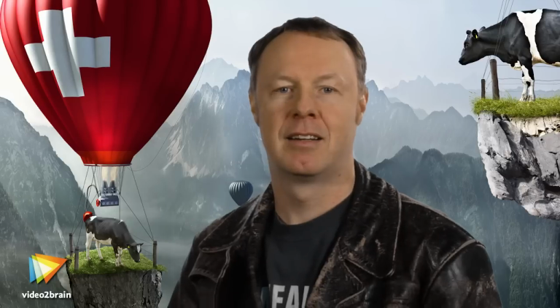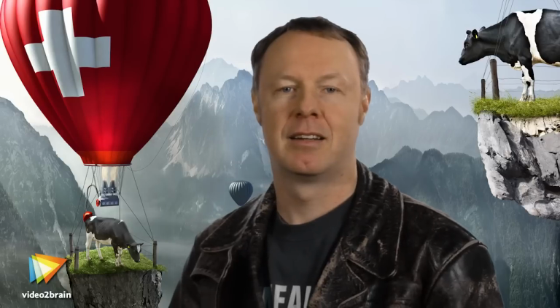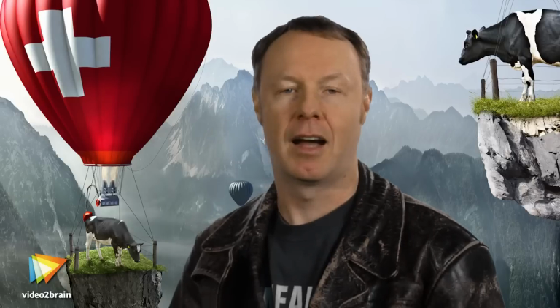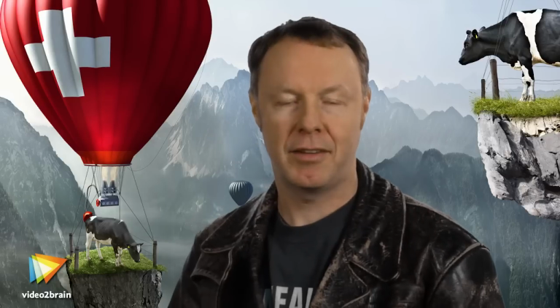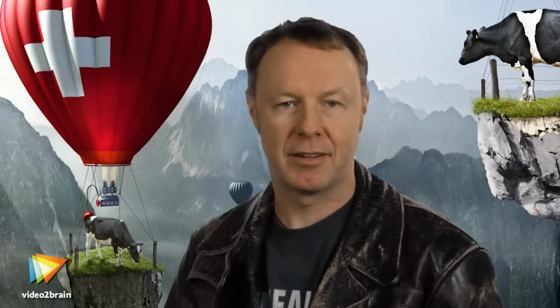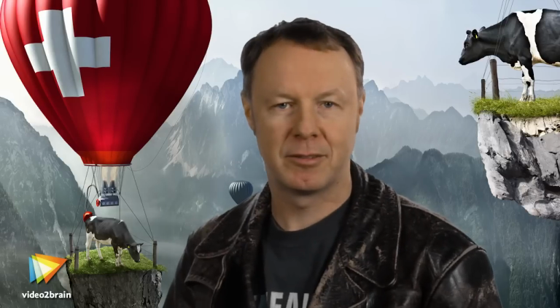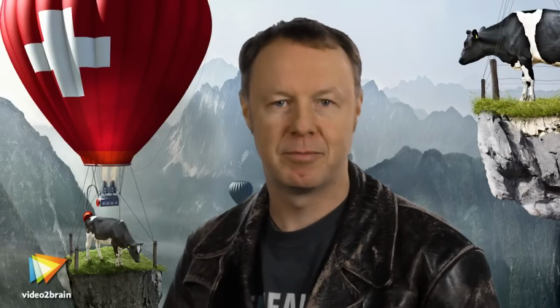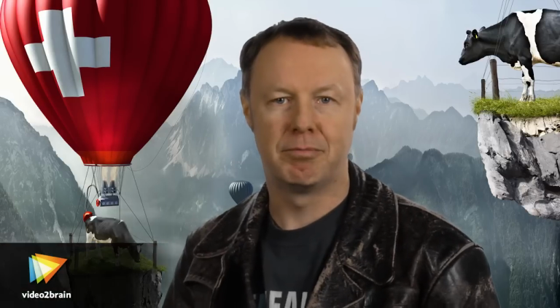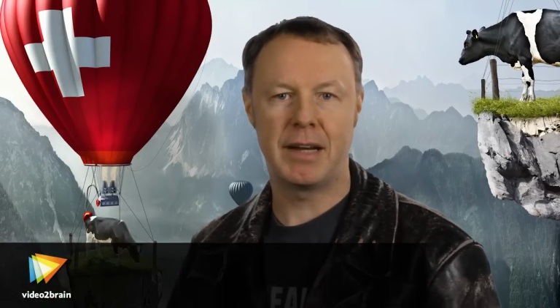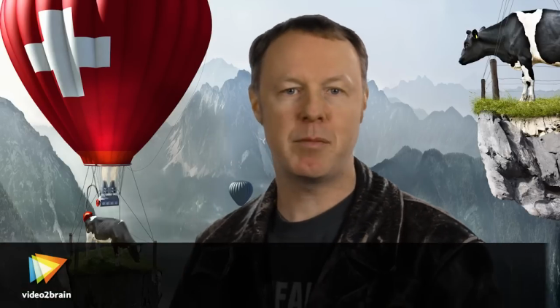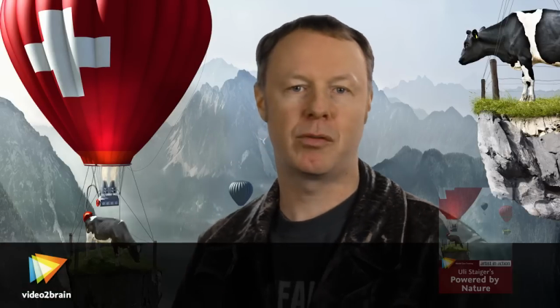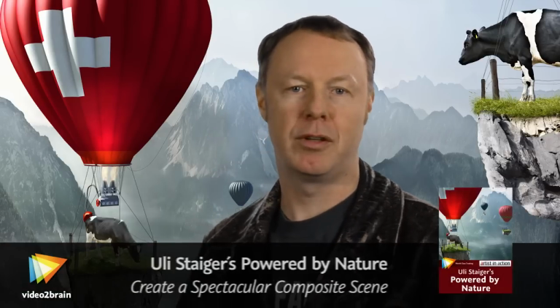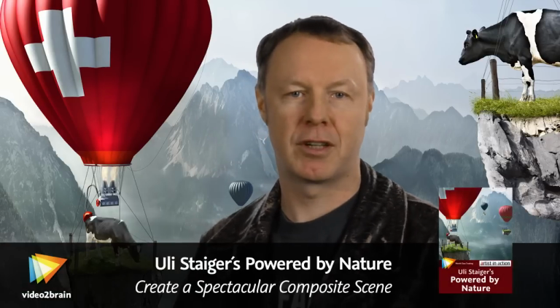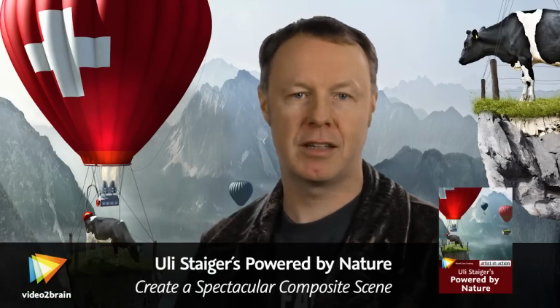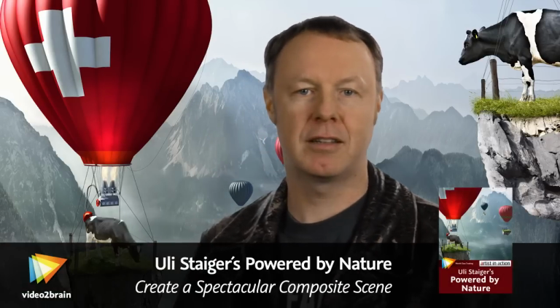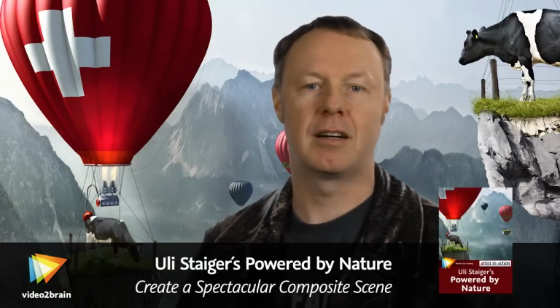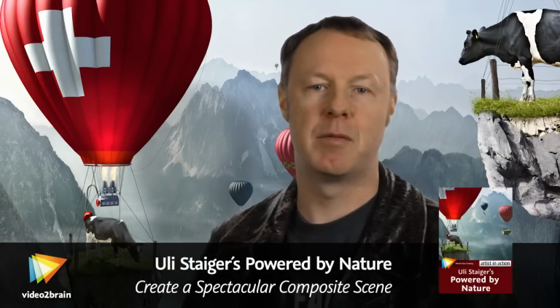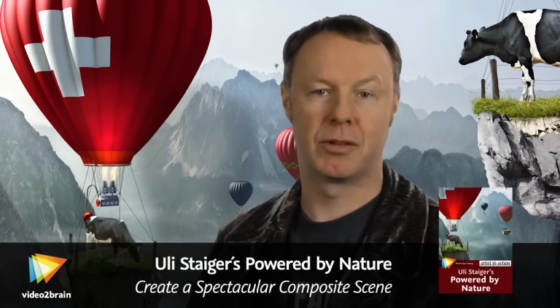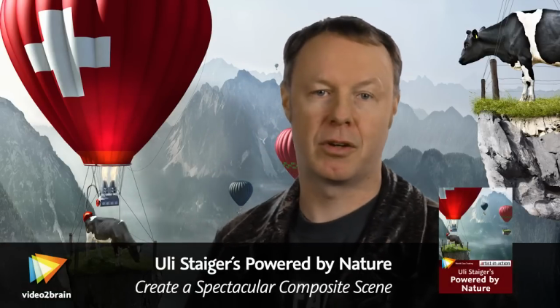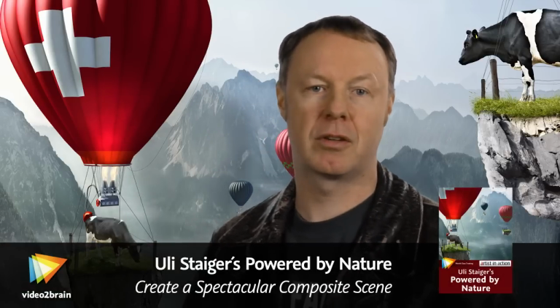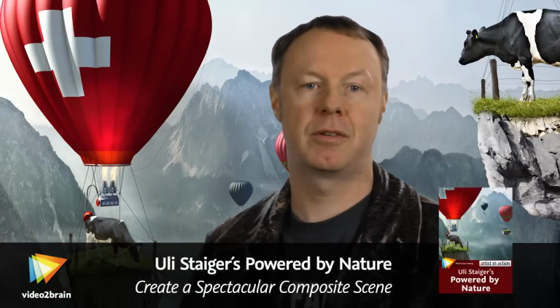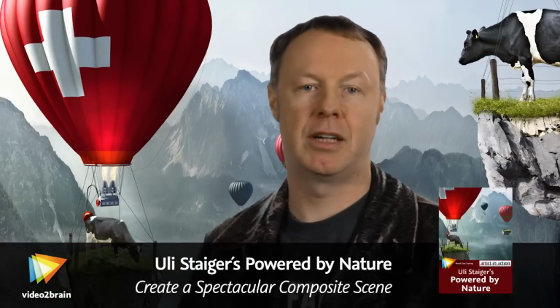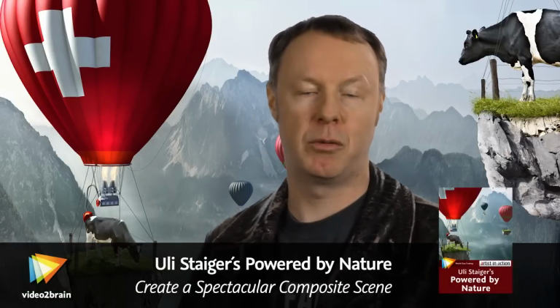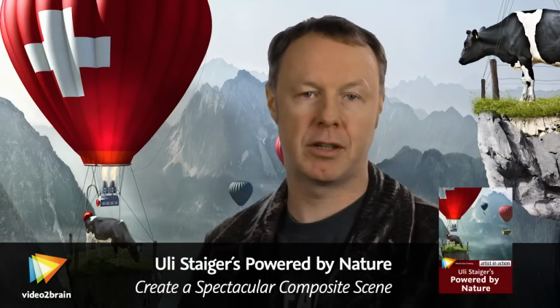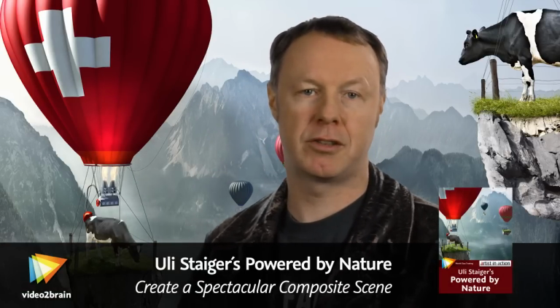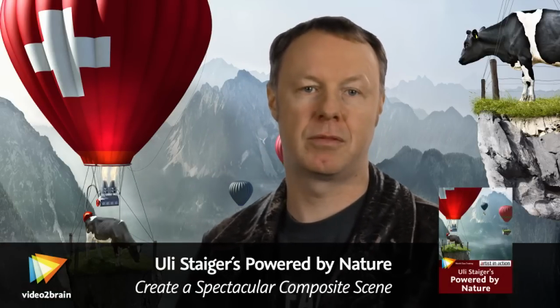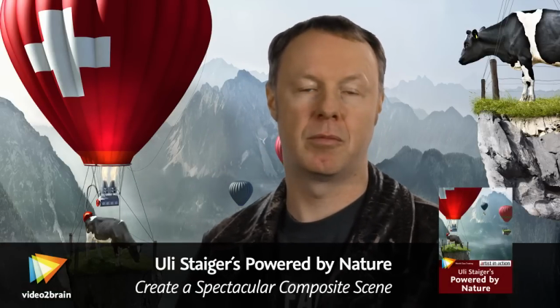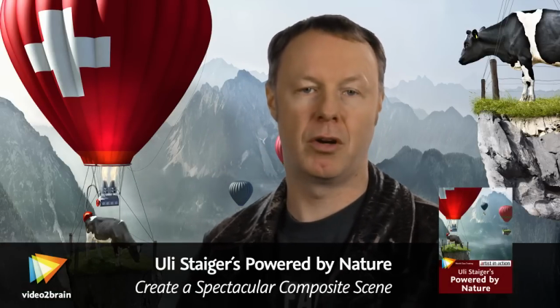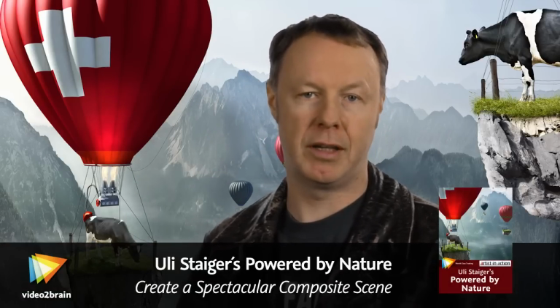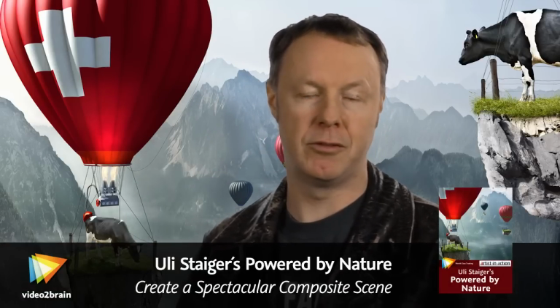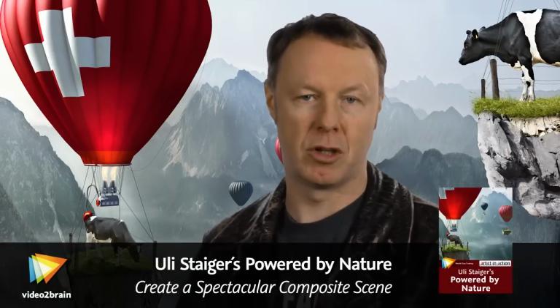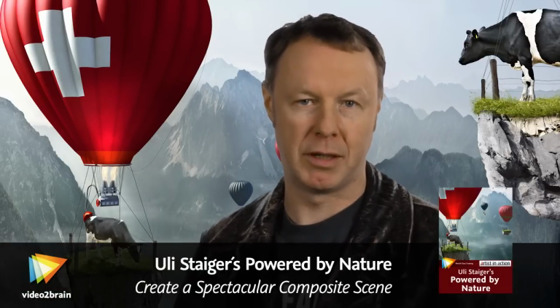Hi there! My name is Uli Steiger. I'm a photographer and retoucher from Berlin, Germany.